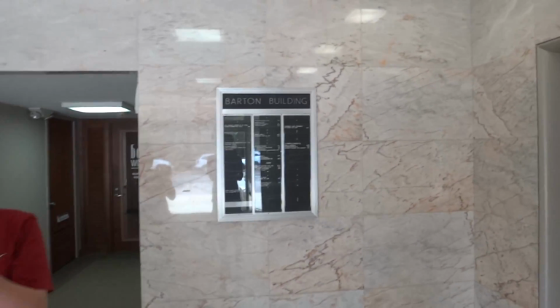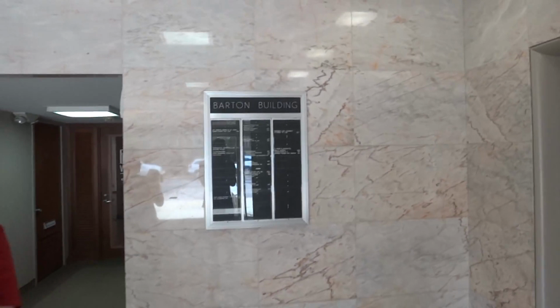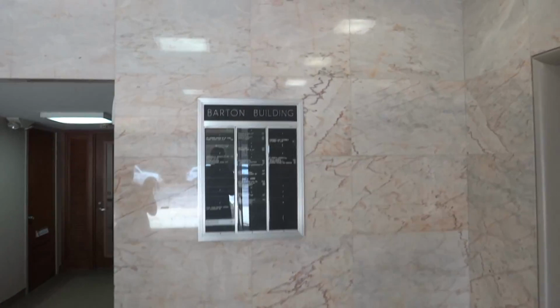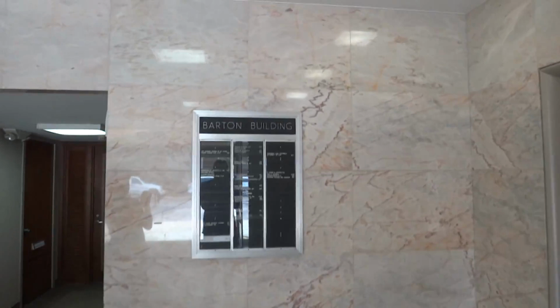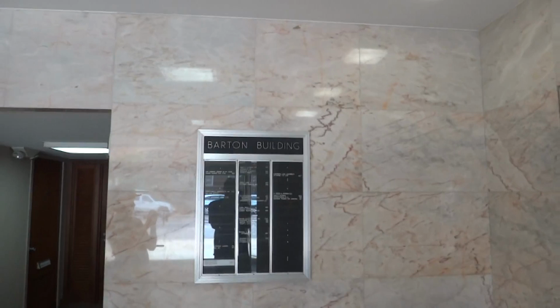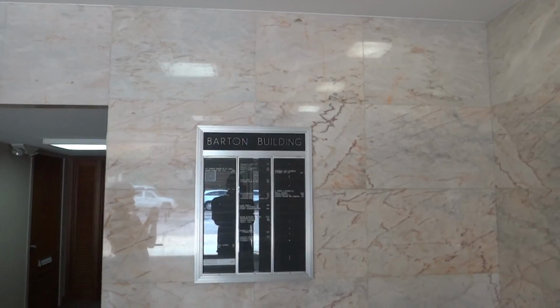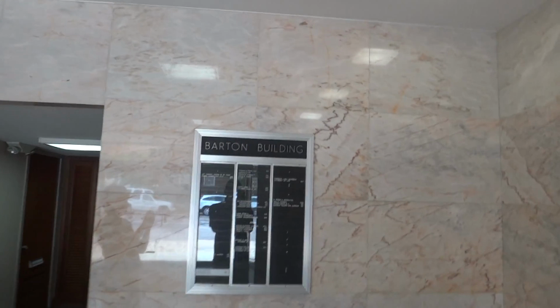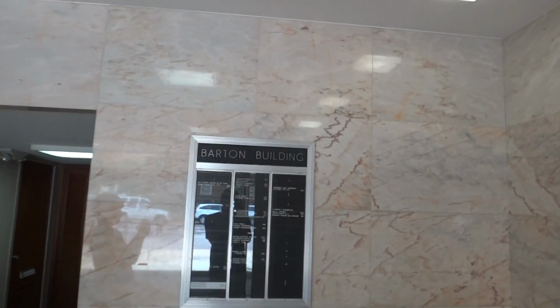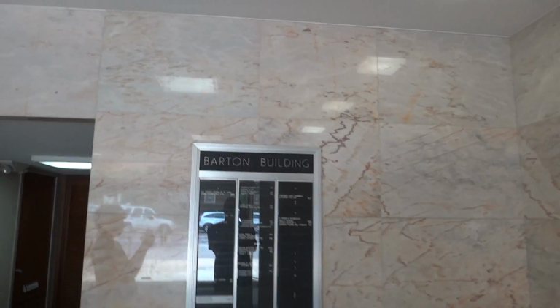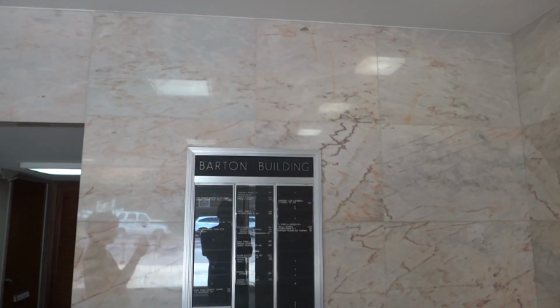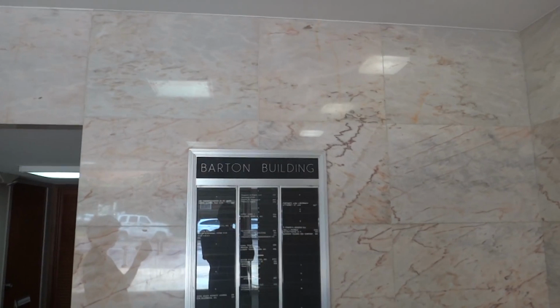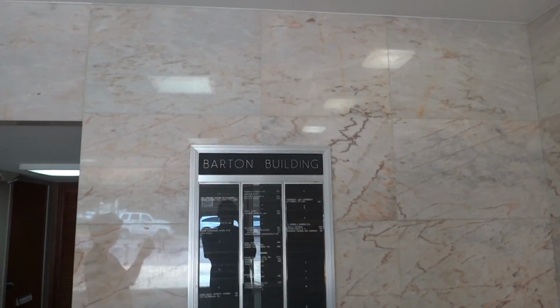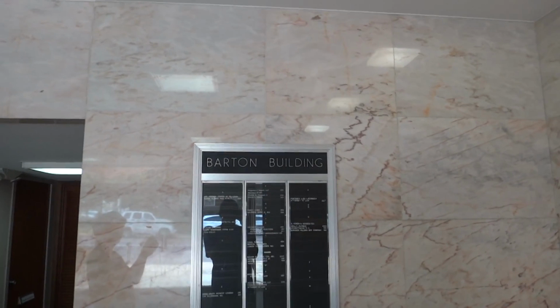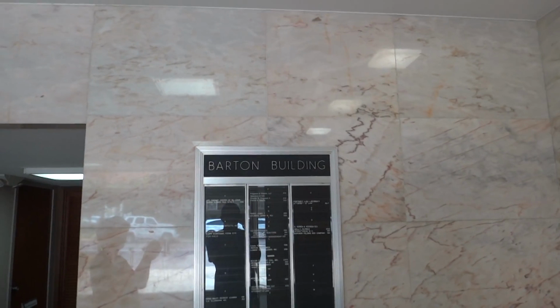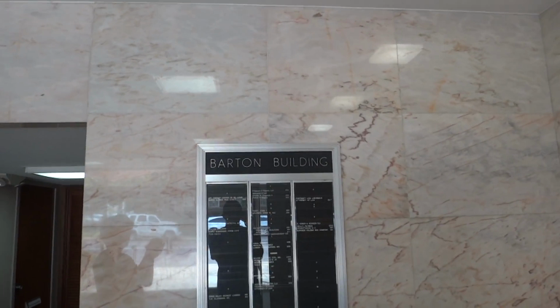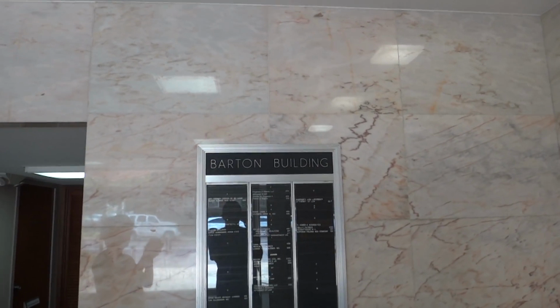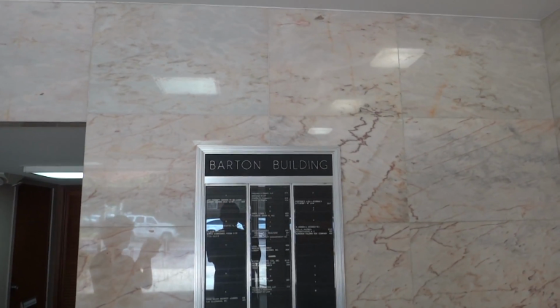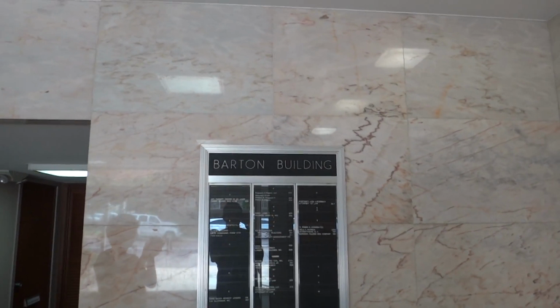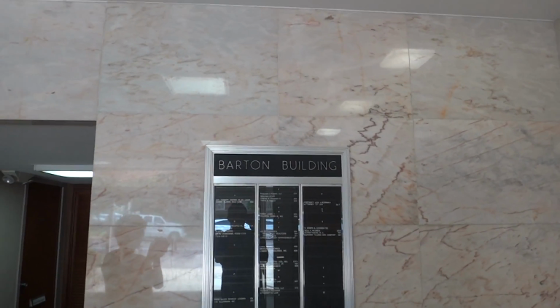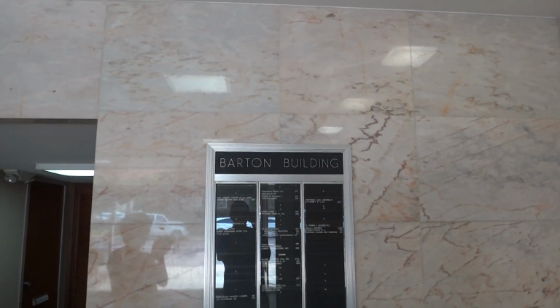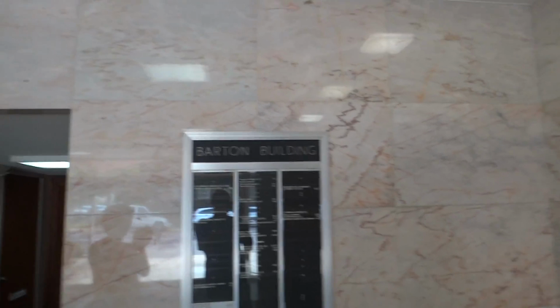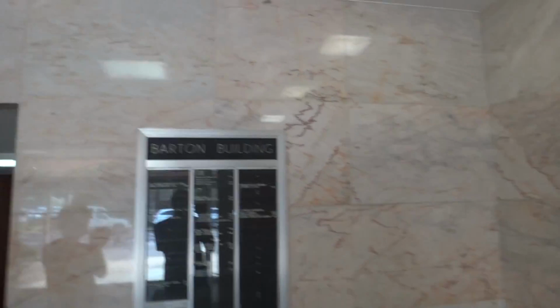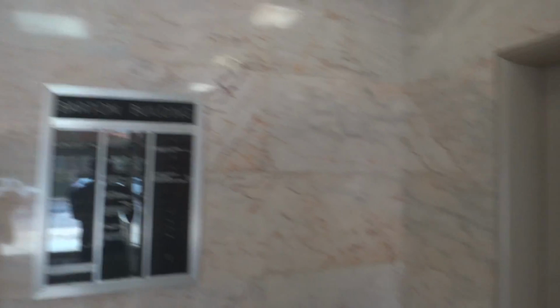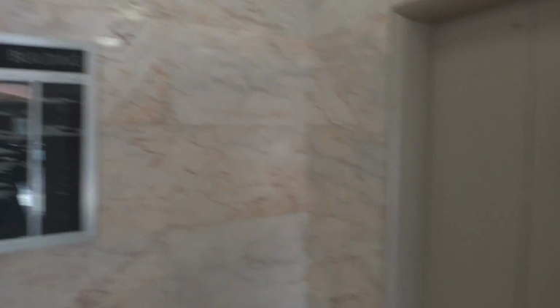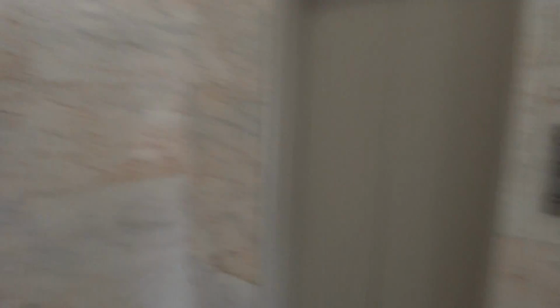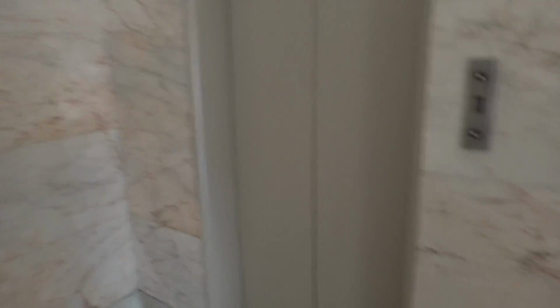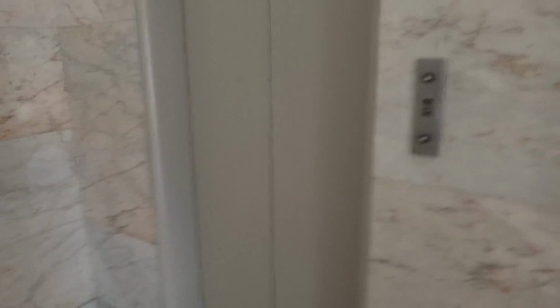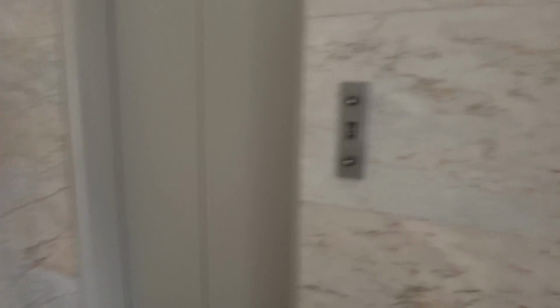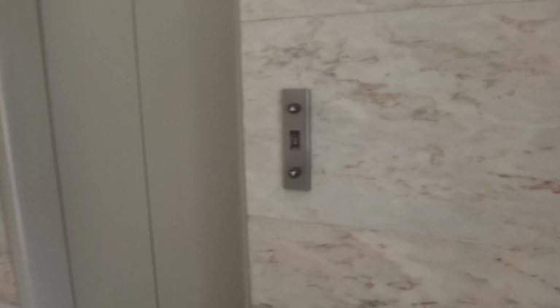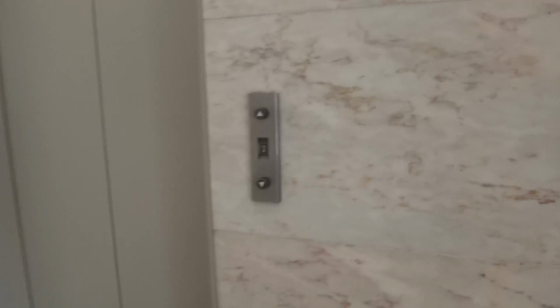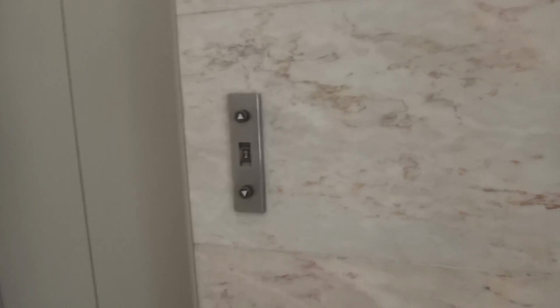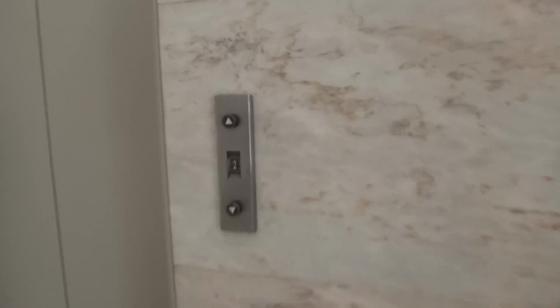We're there — the Barton Building, Clayton, Missouri.